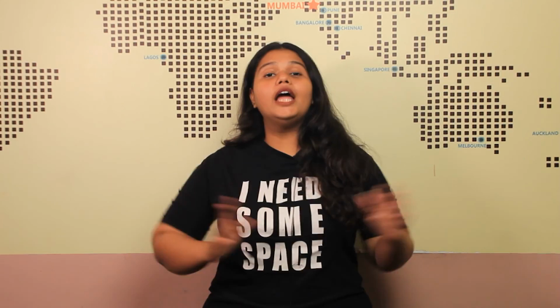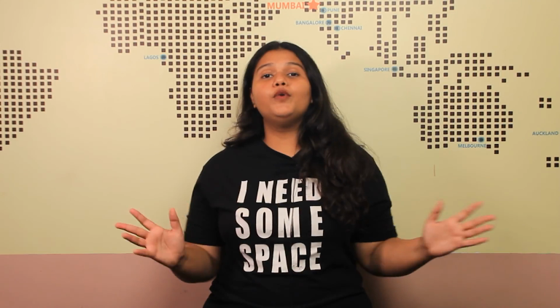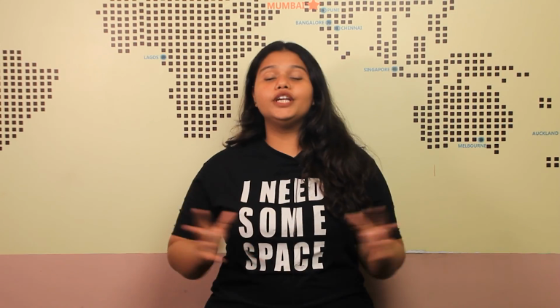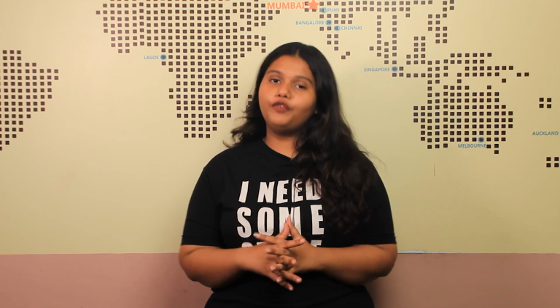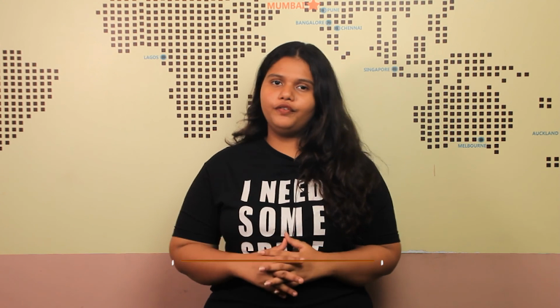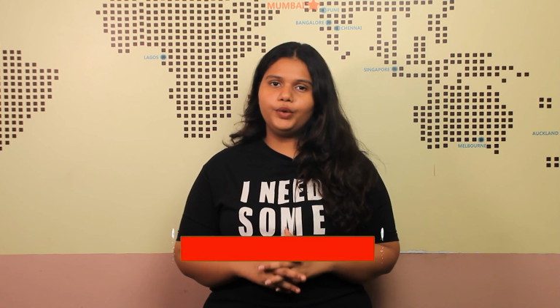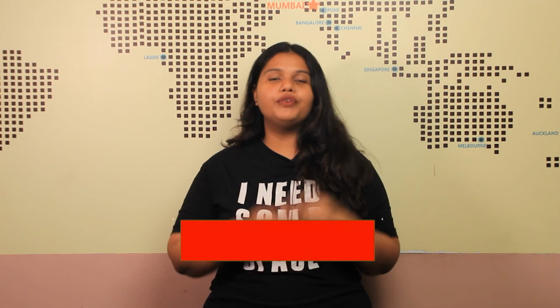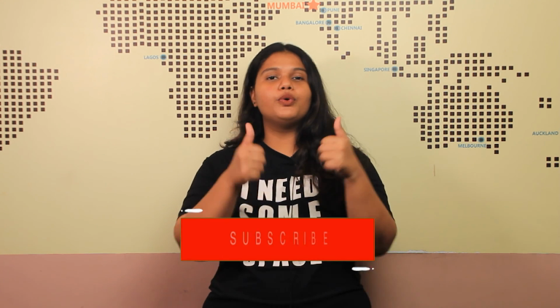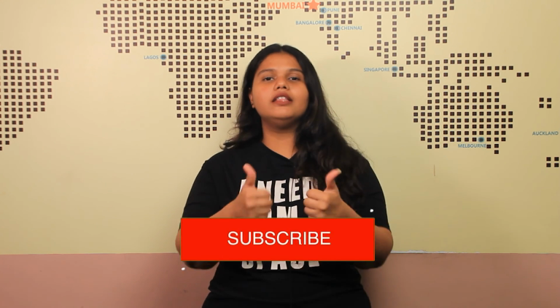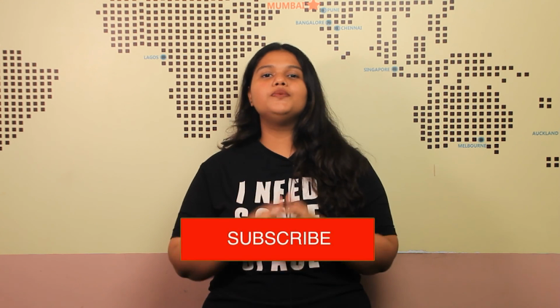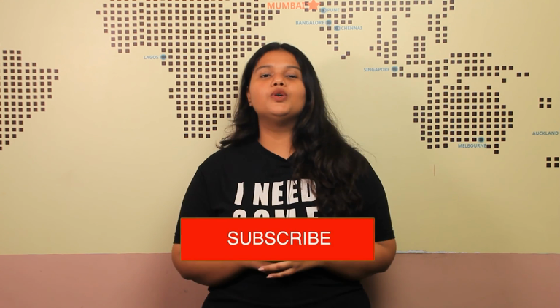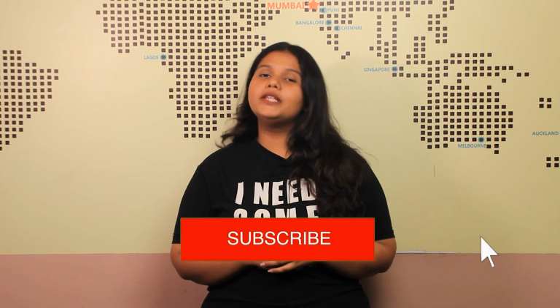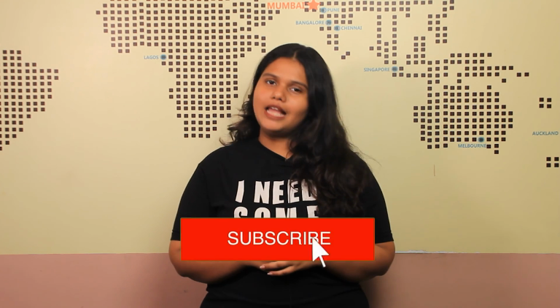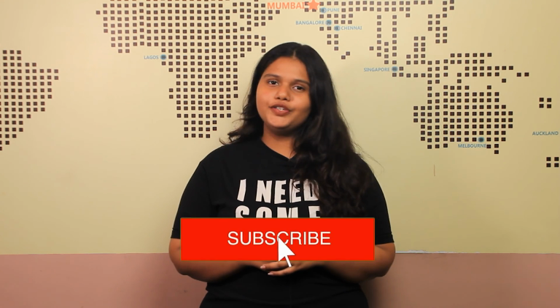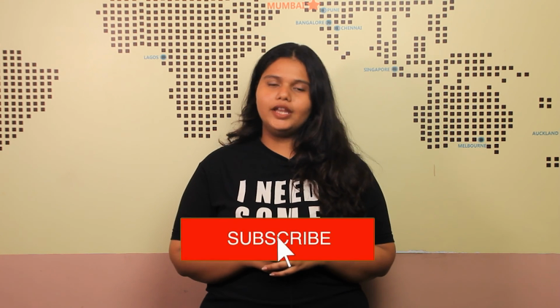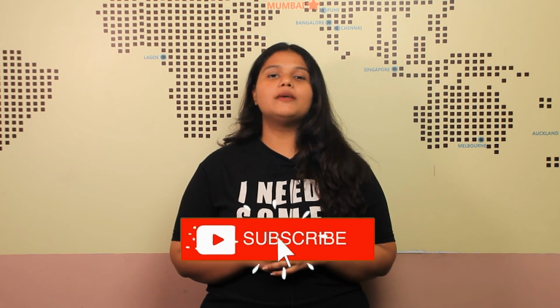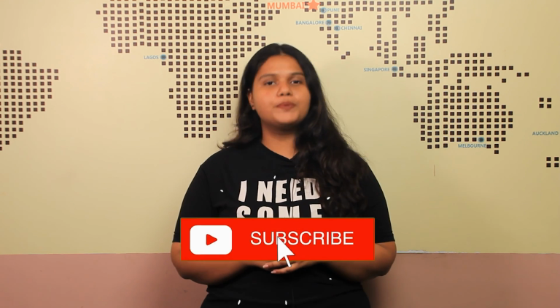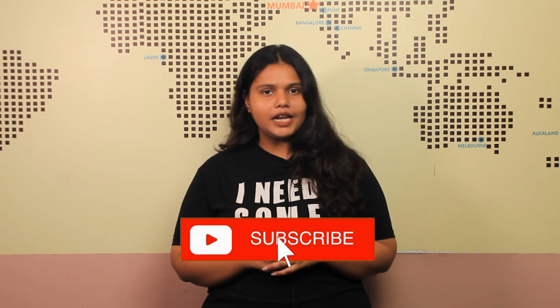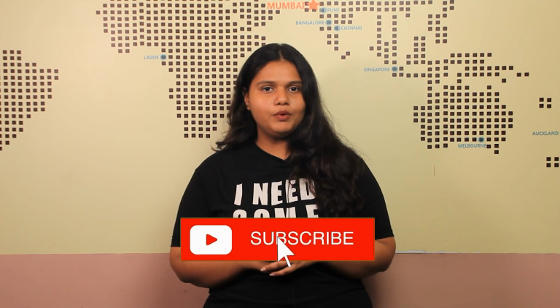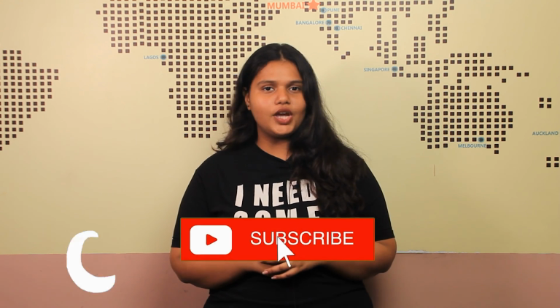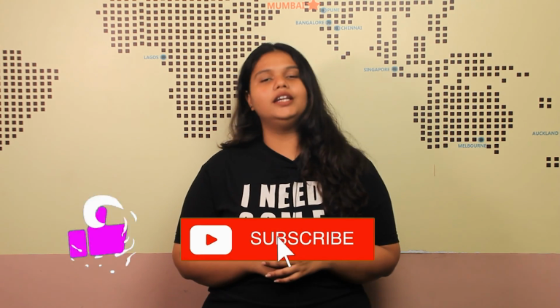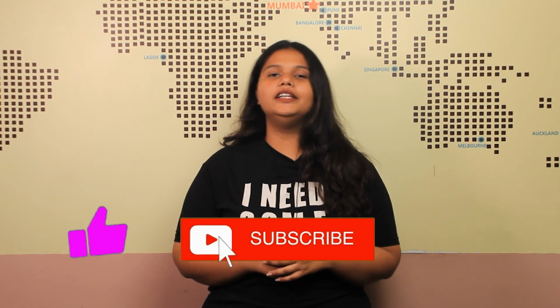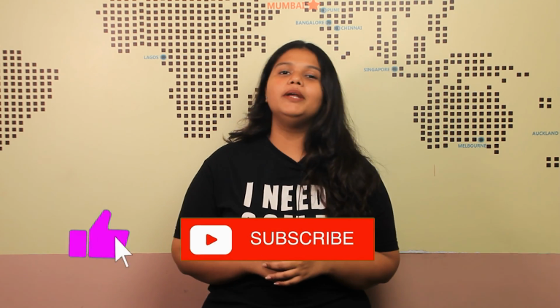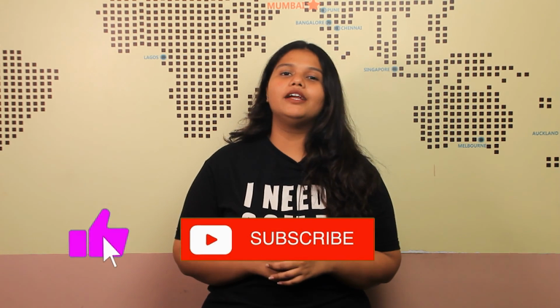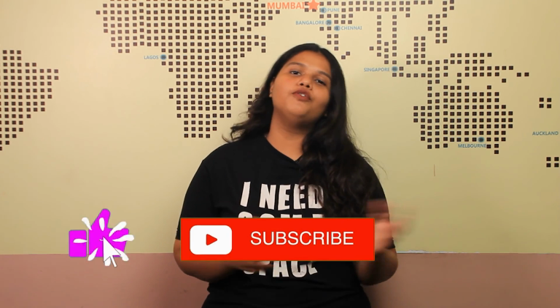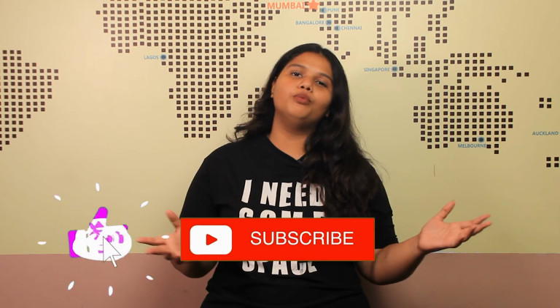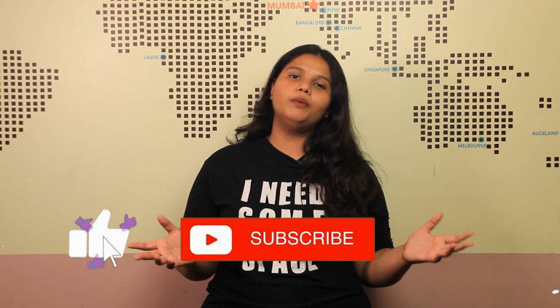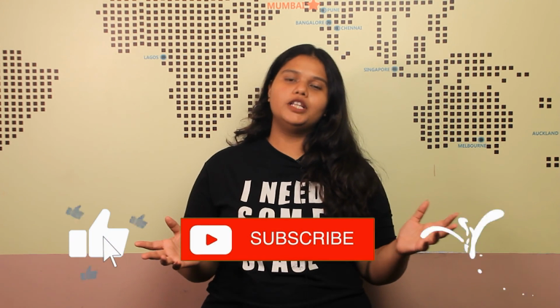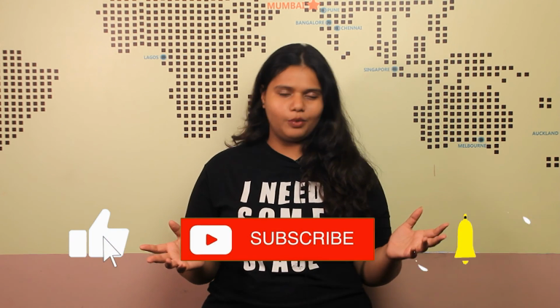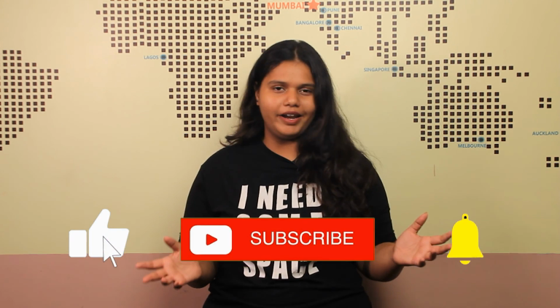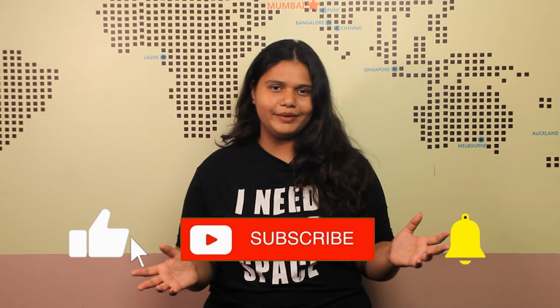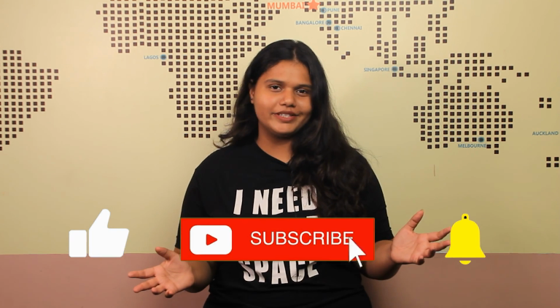So that was it for the video. If you liked this video, please like, share, and subscribe to our channel. Hit the bell icon for more updates from GradDreams.